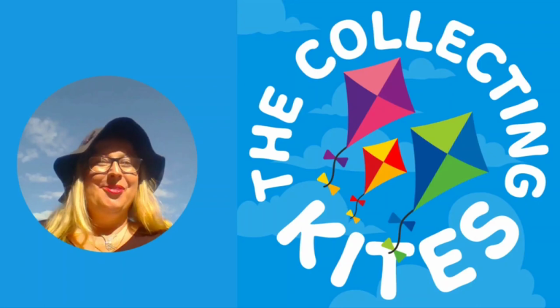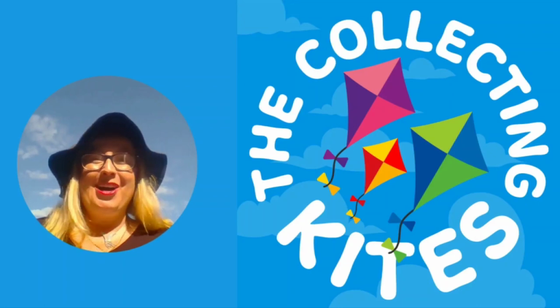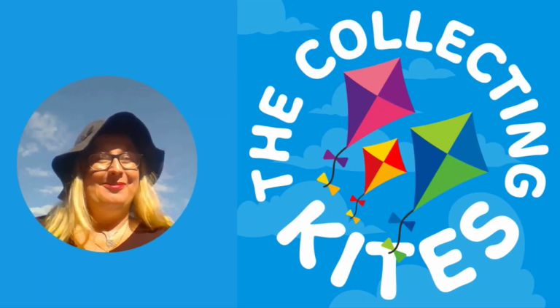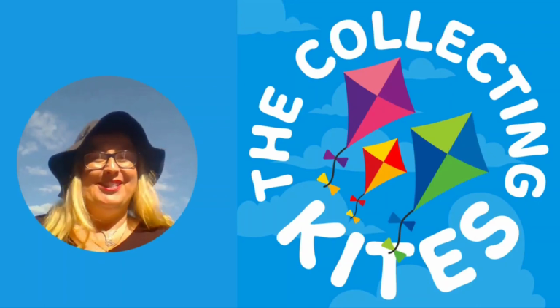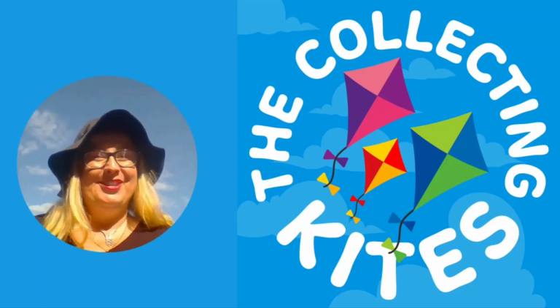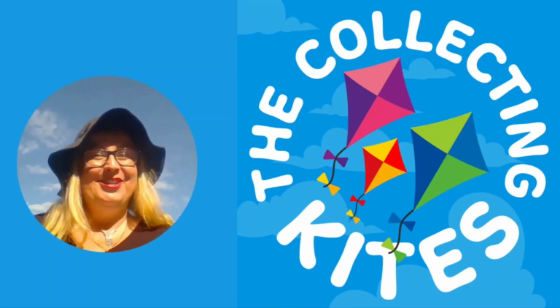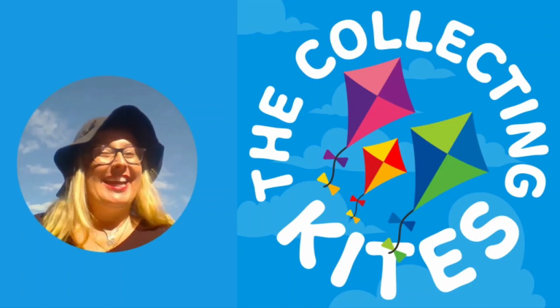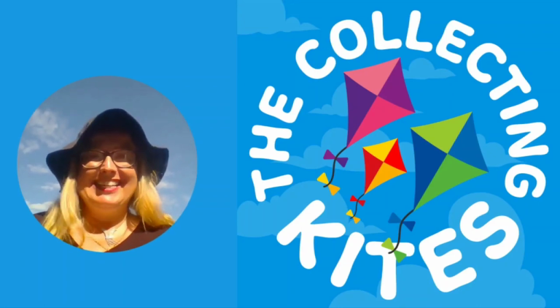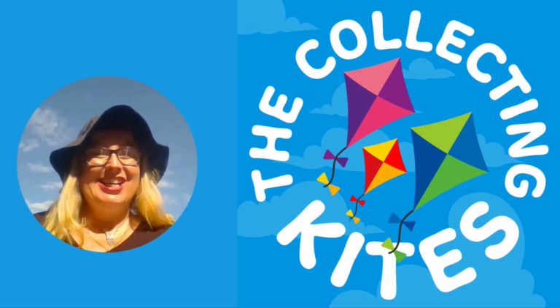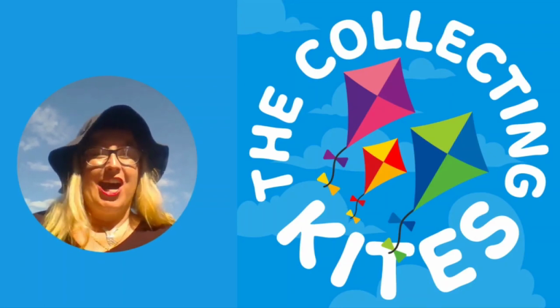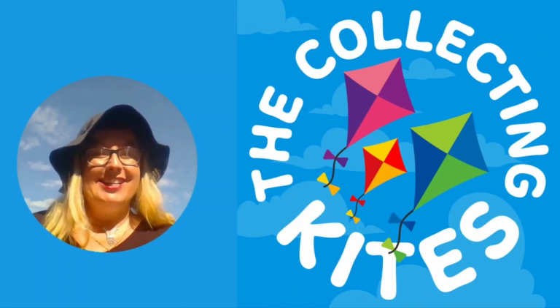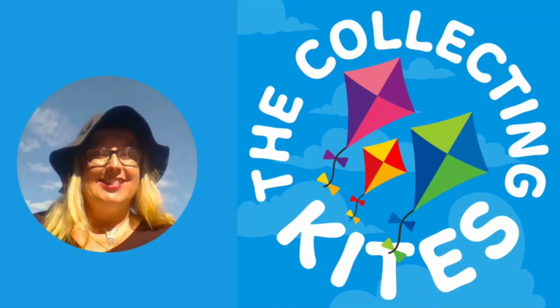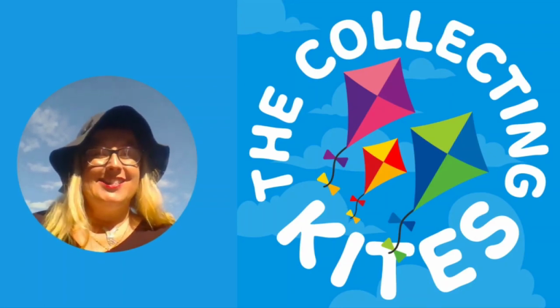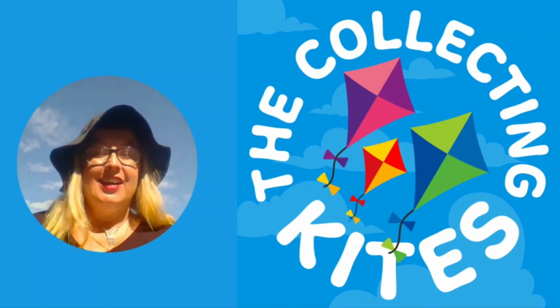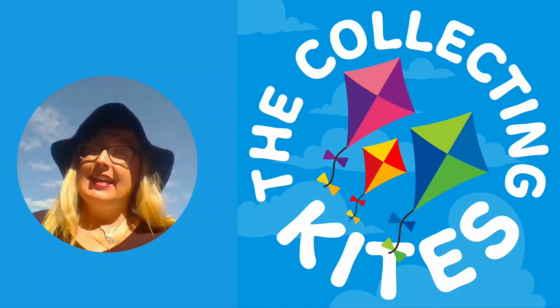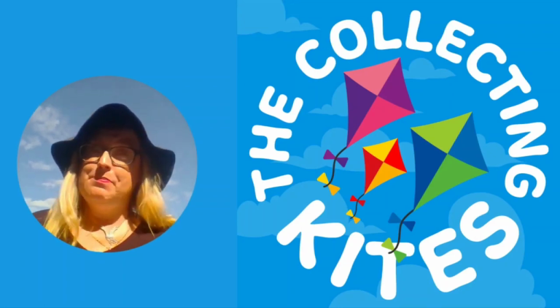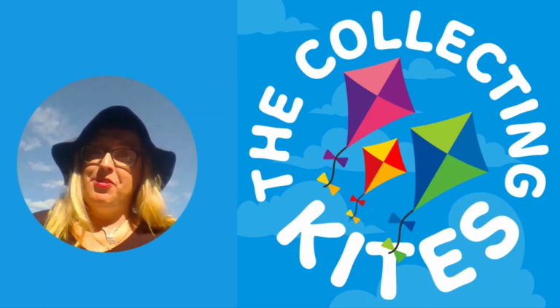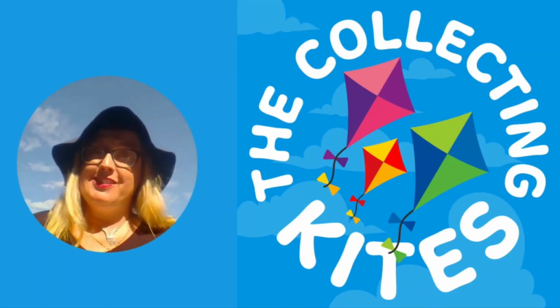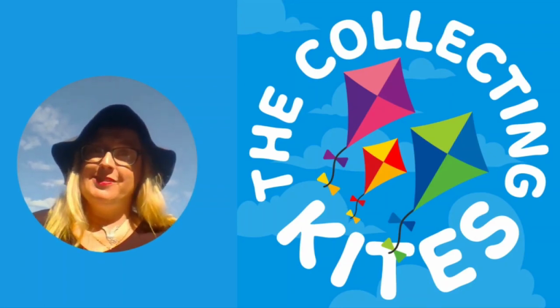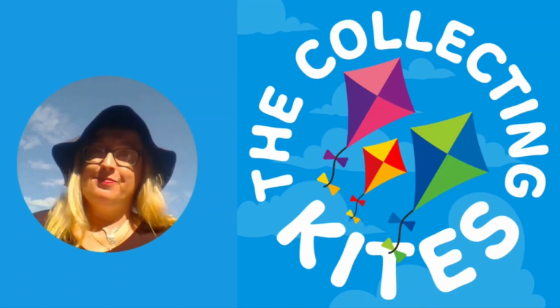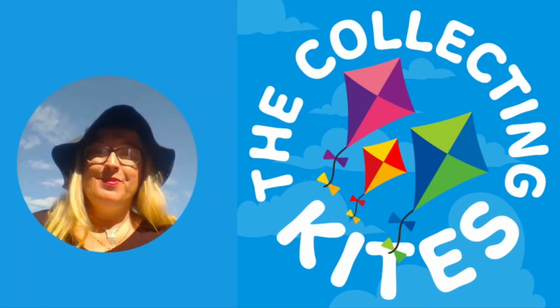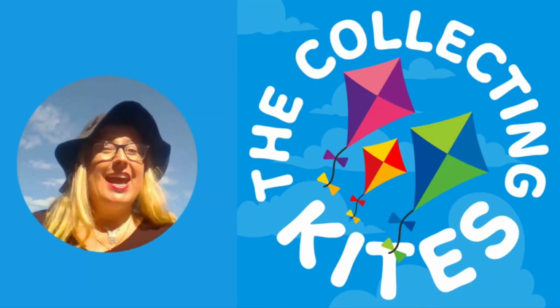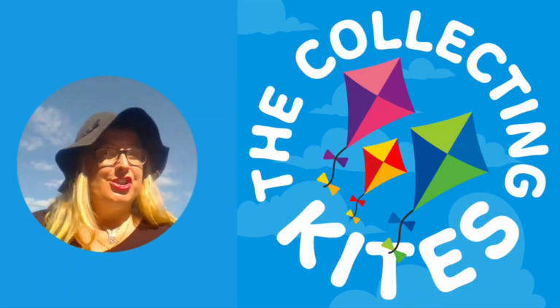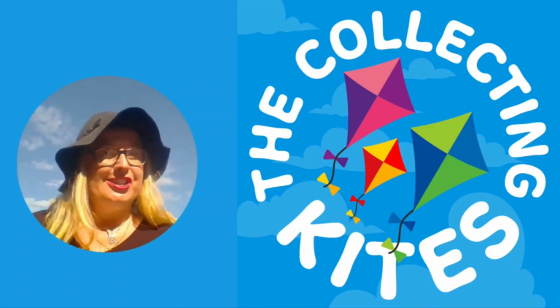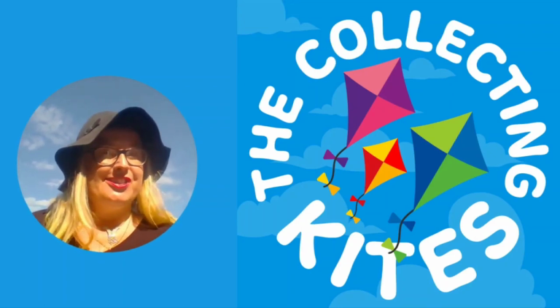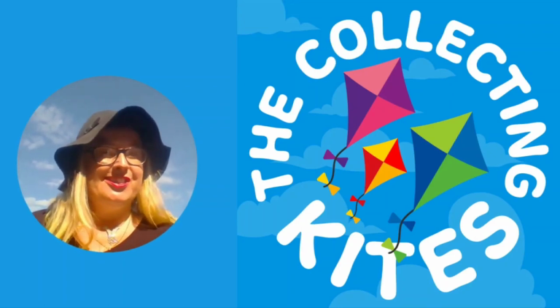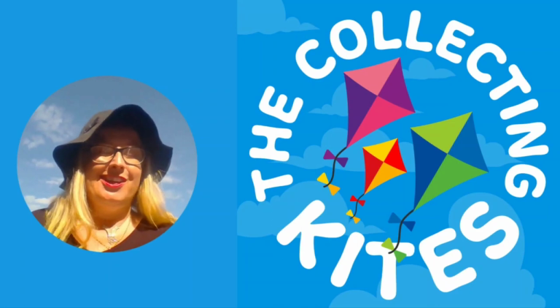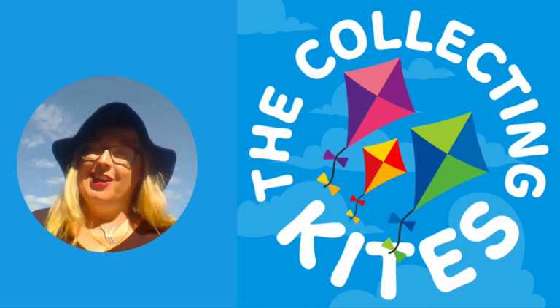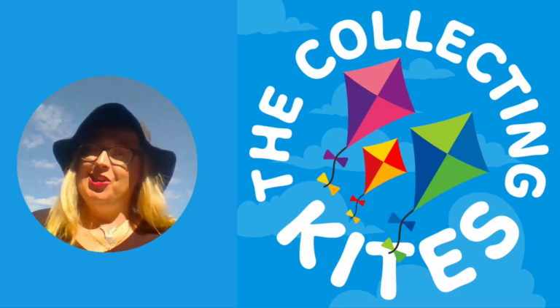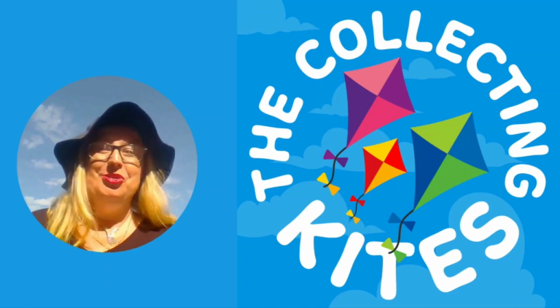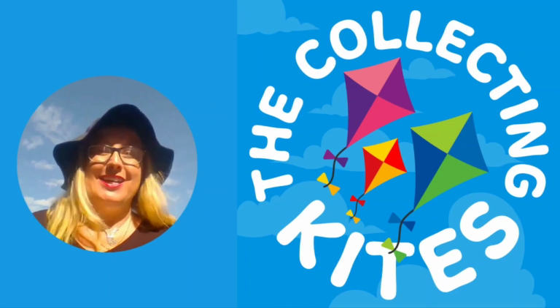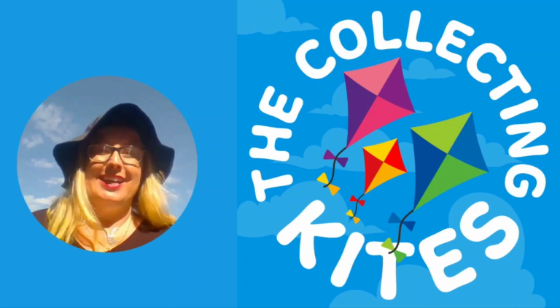Welcome to The Collecting Kites, collecting memories and treasures in New Zealand.